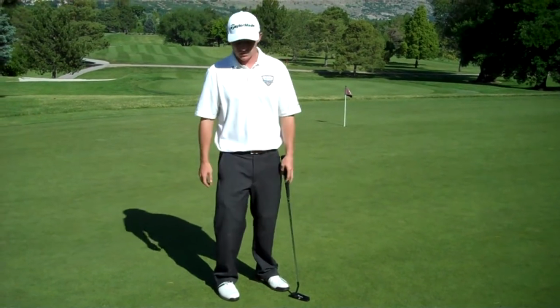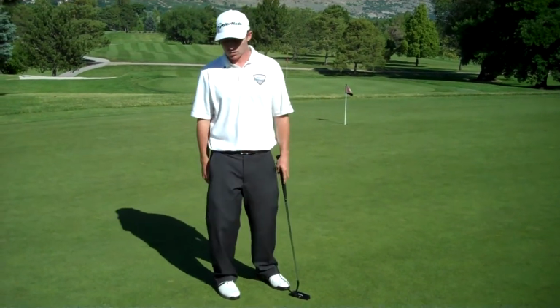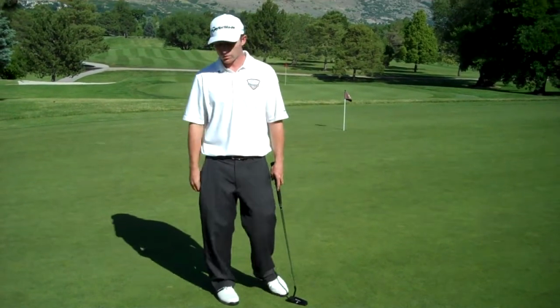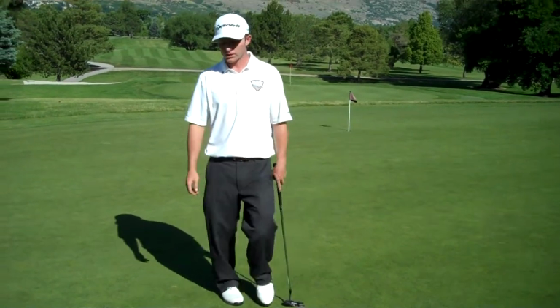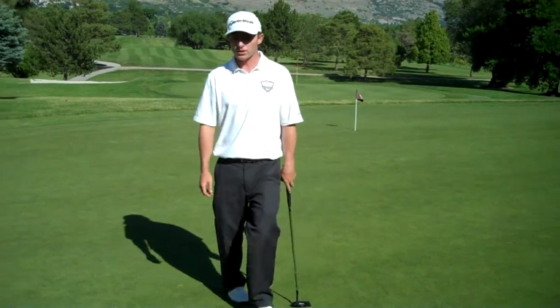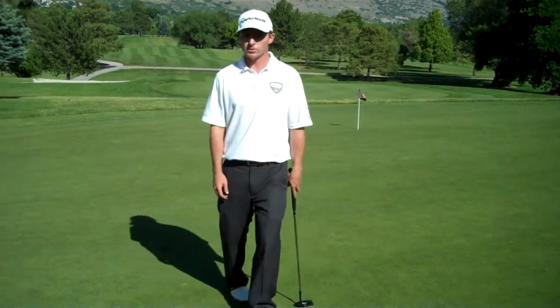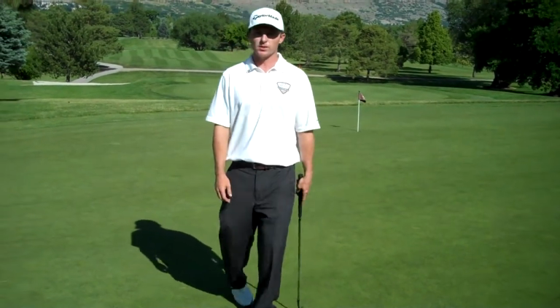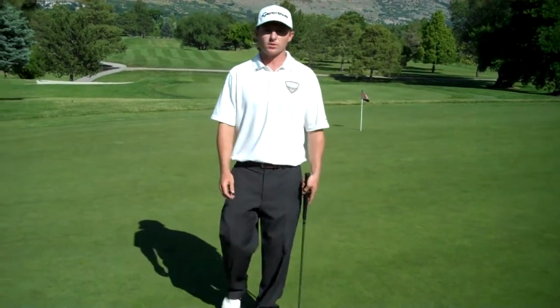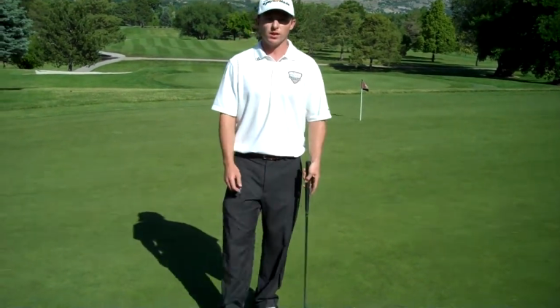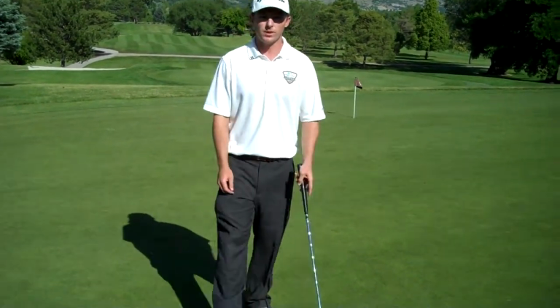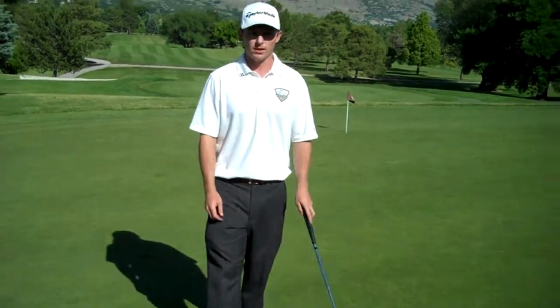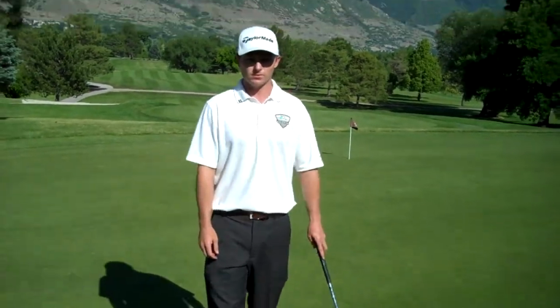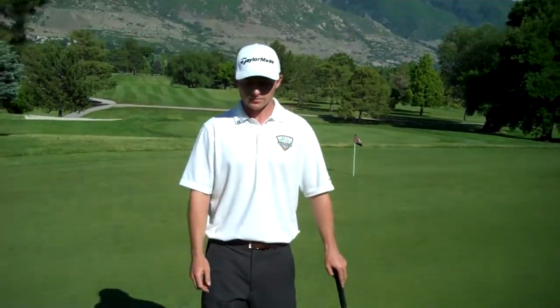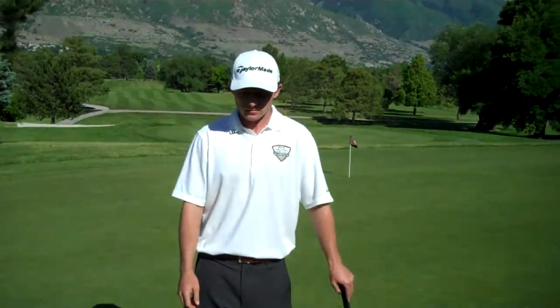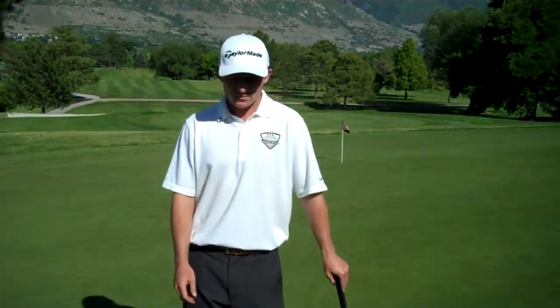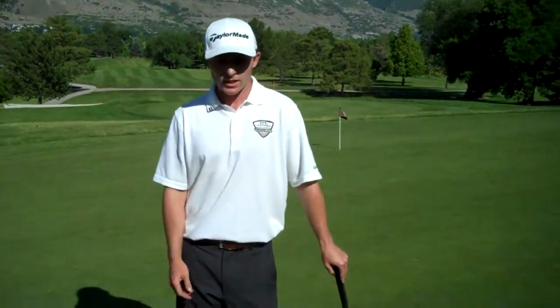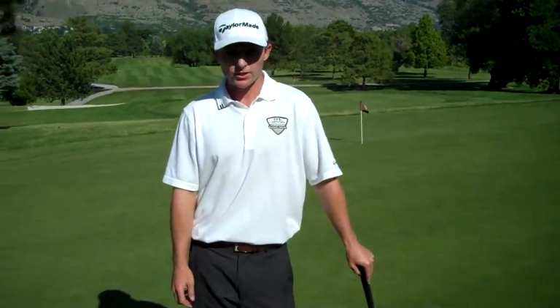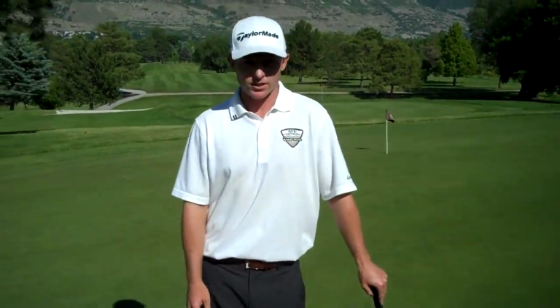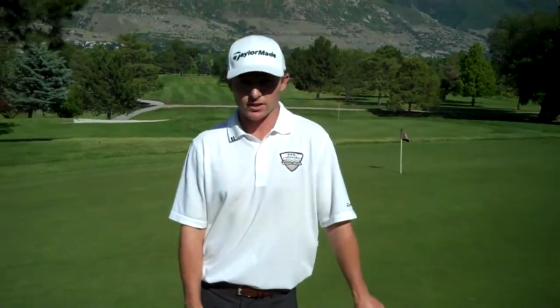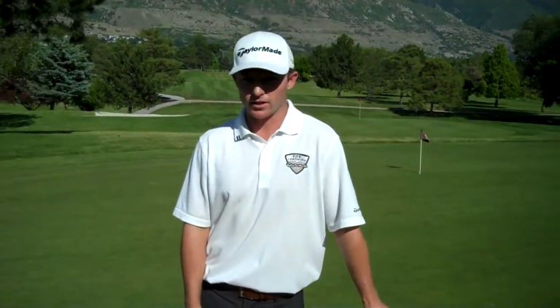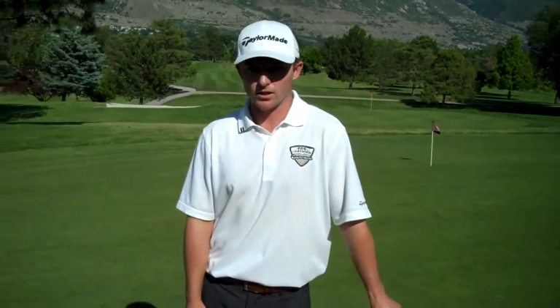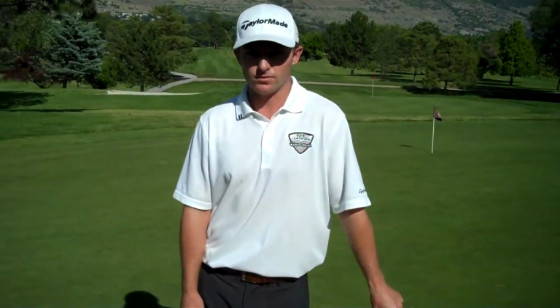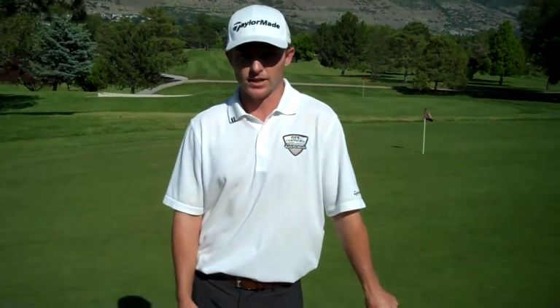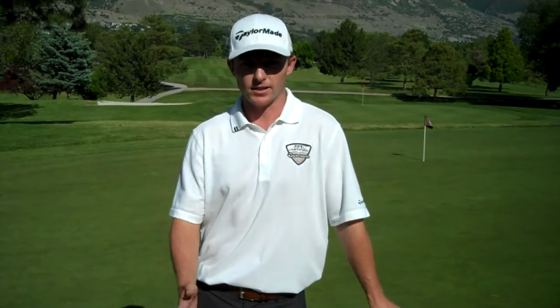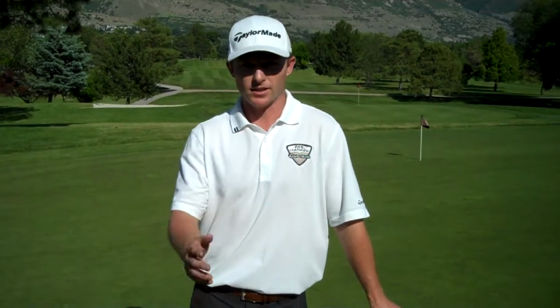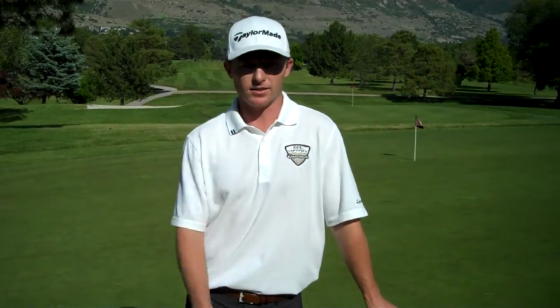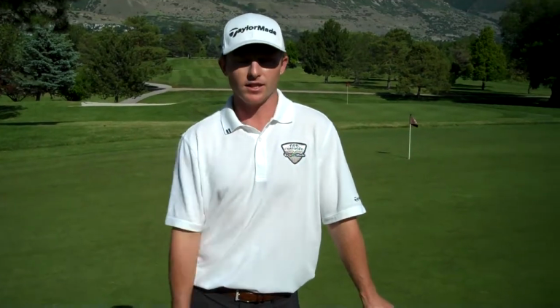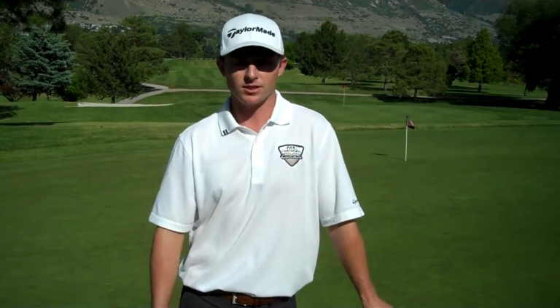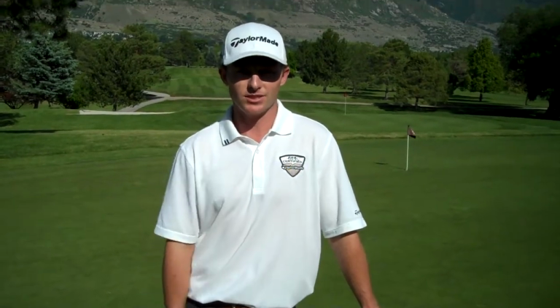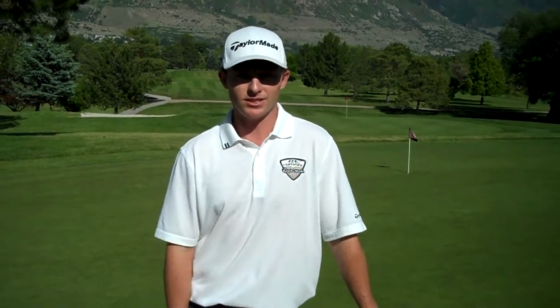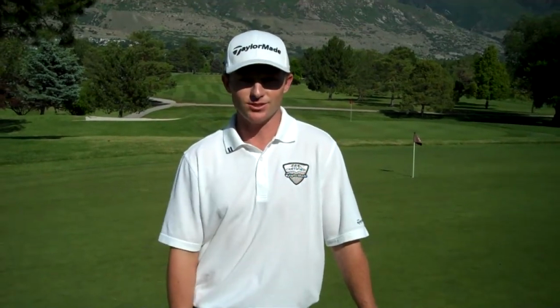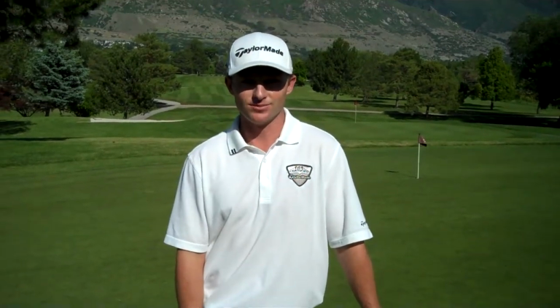So, hopefully those couple tips will help you out in your next round of golf — thanks, I'll be seeing you soon.